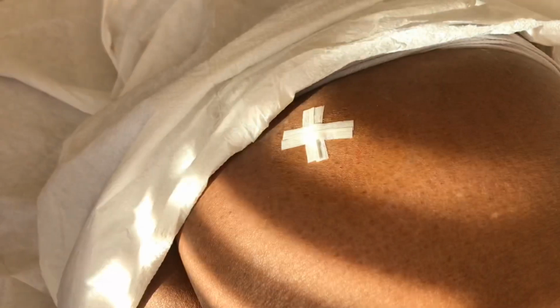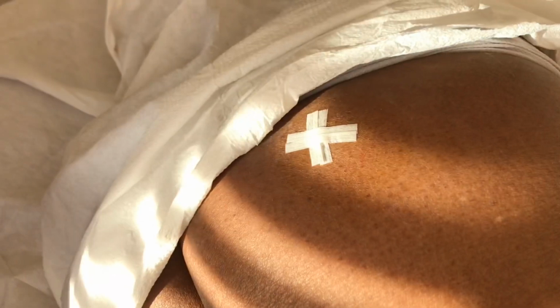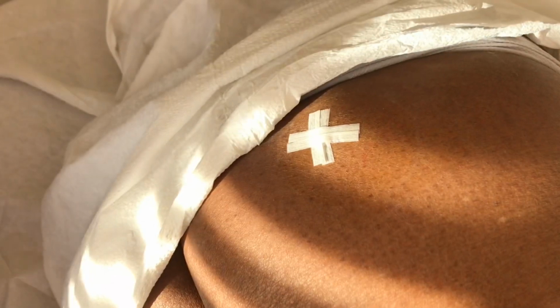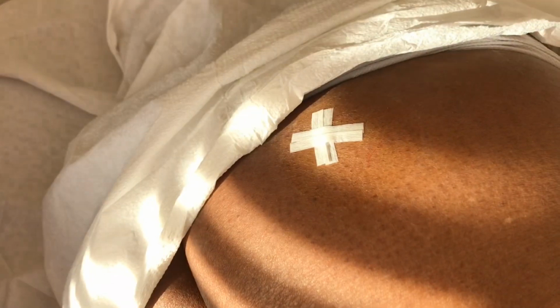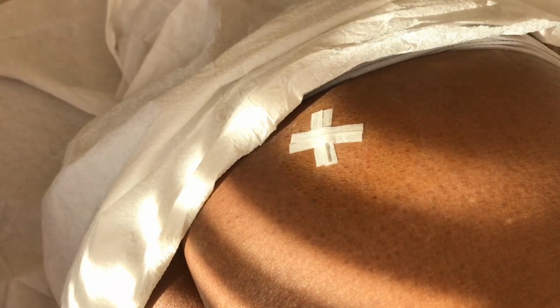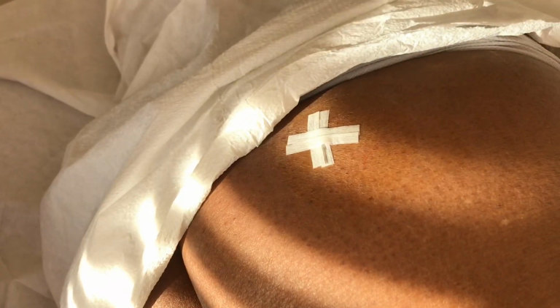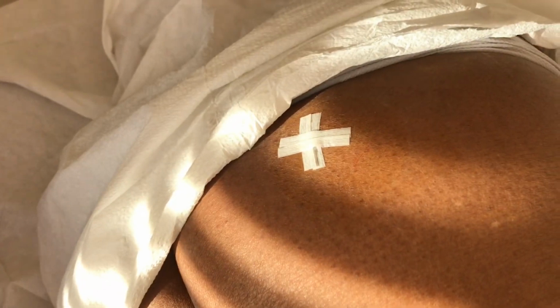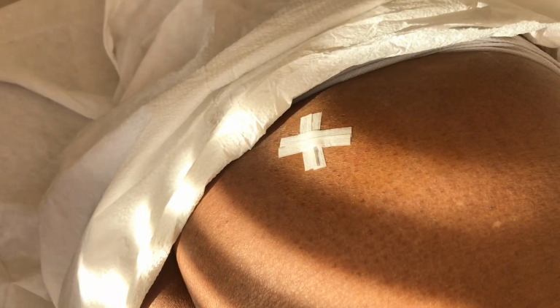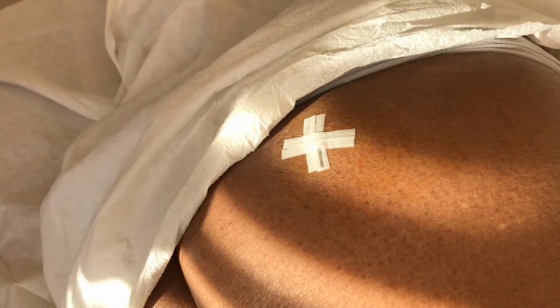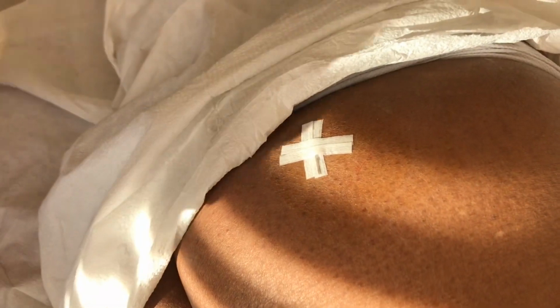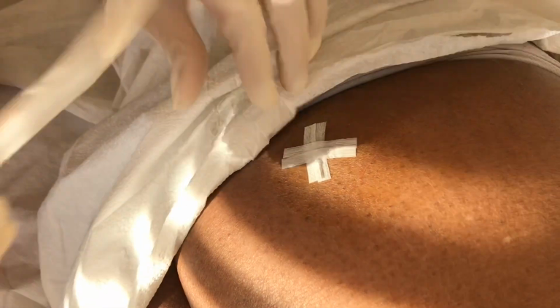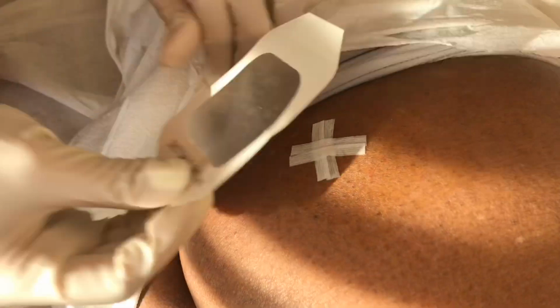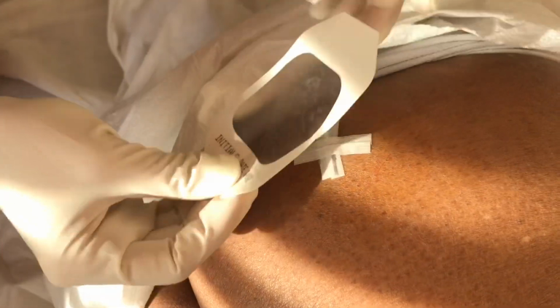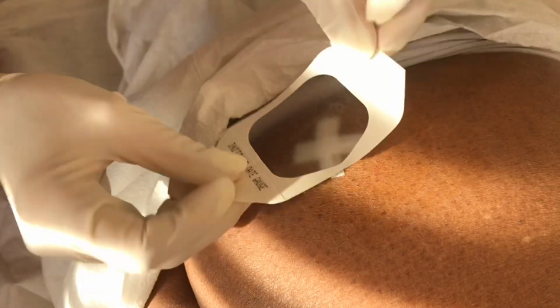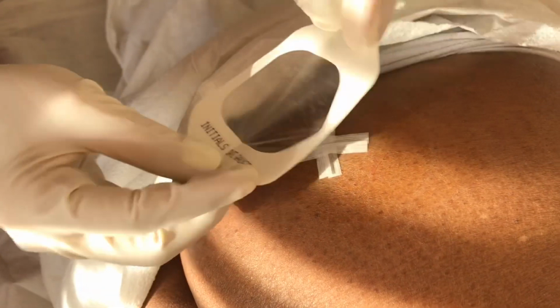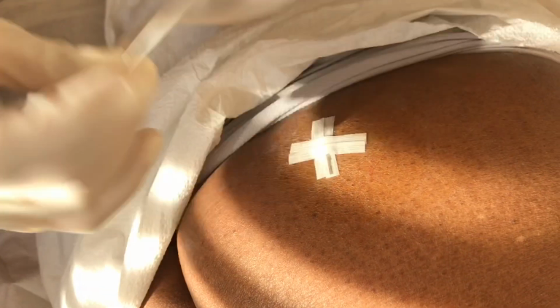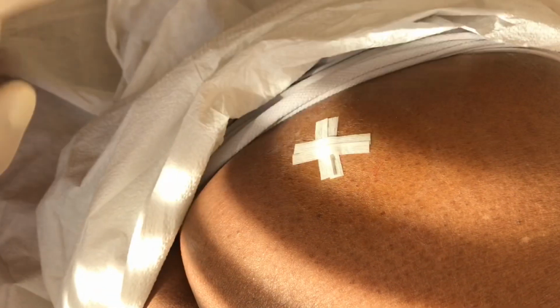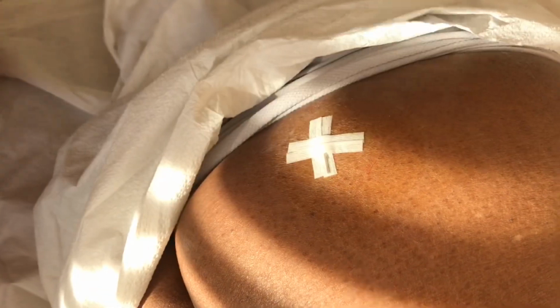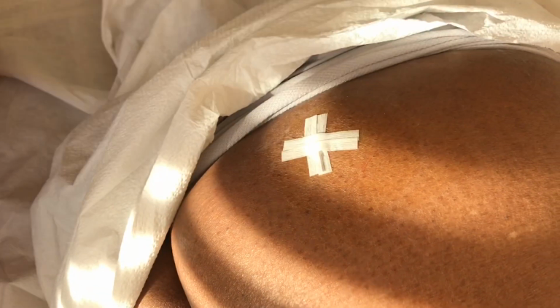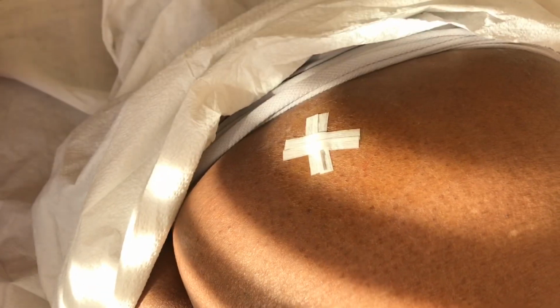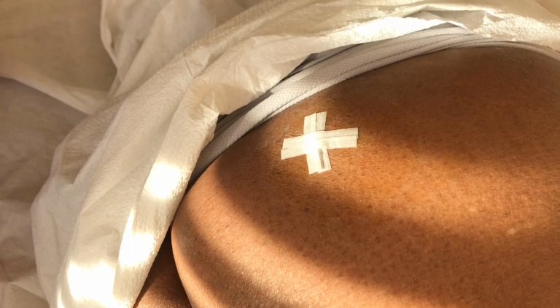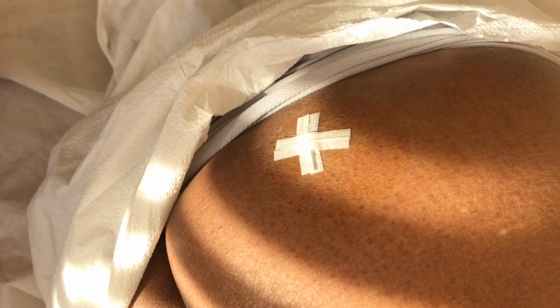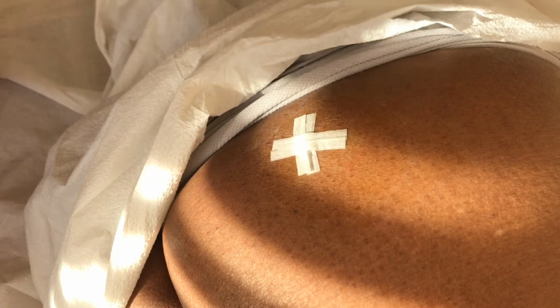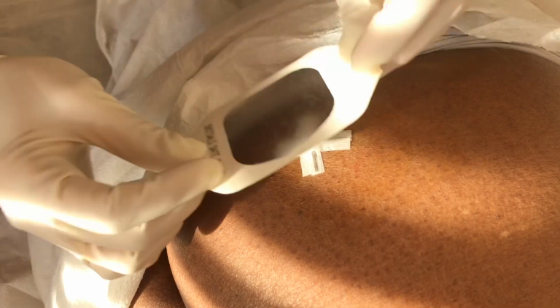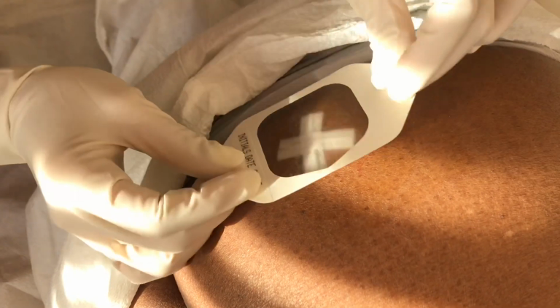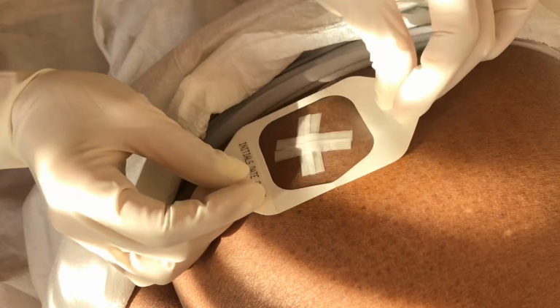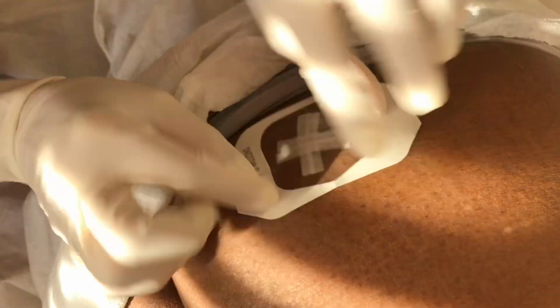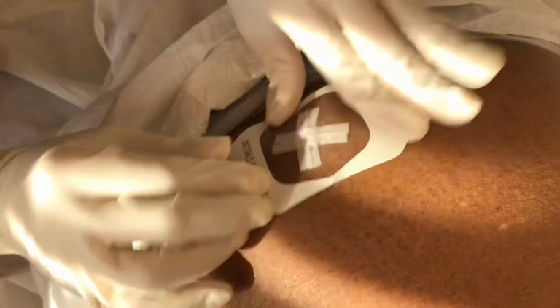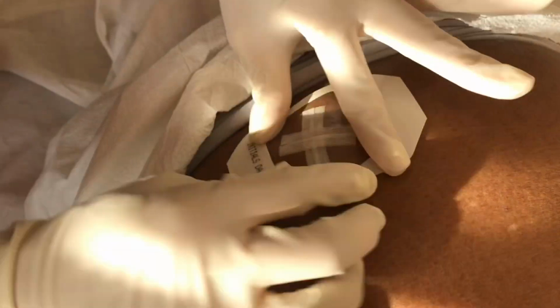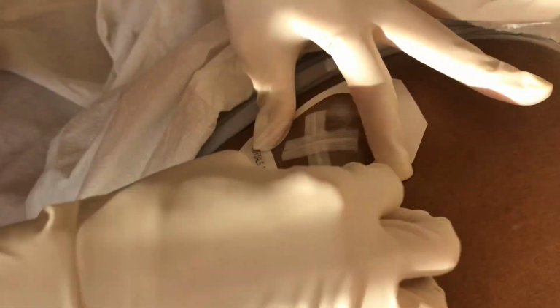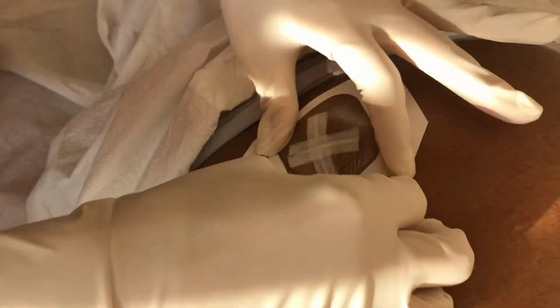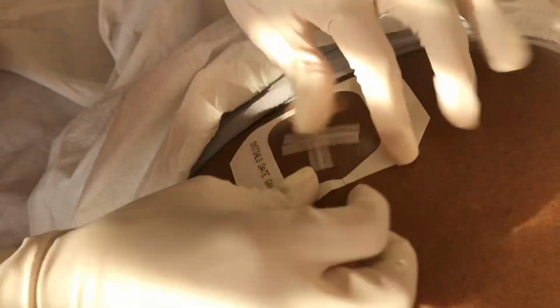Make sure you give post-procedure instructions. Thank you so much for watching. Take care.